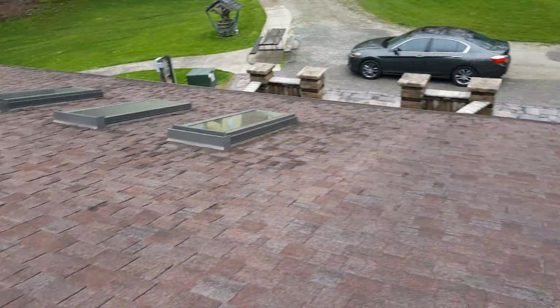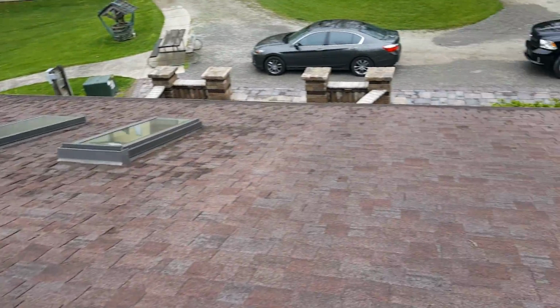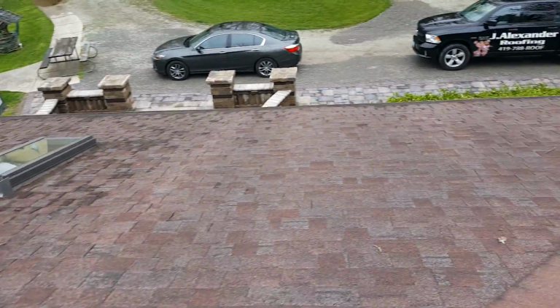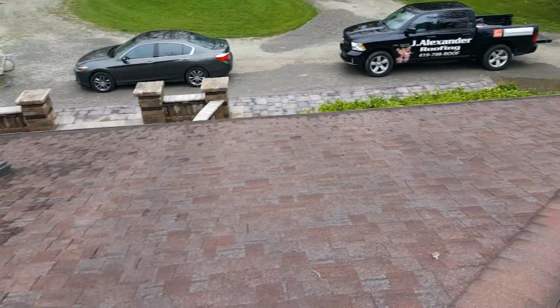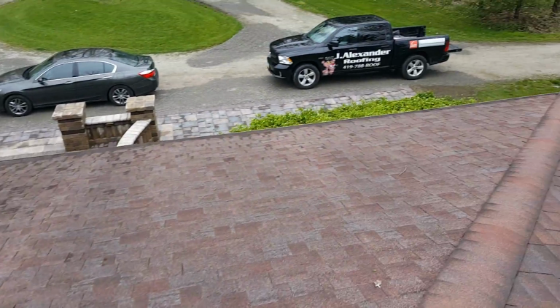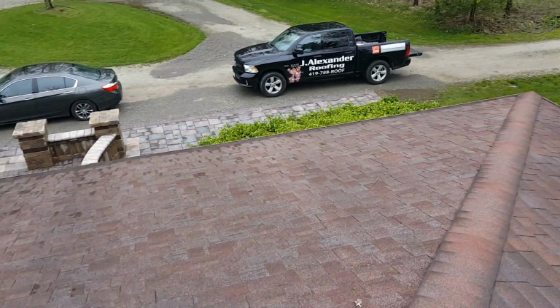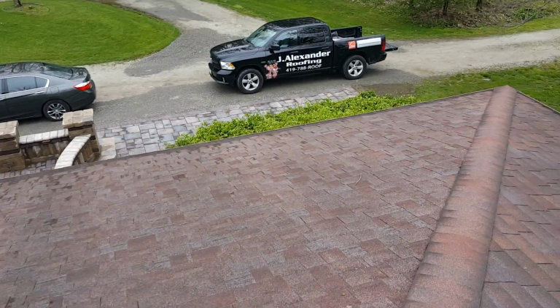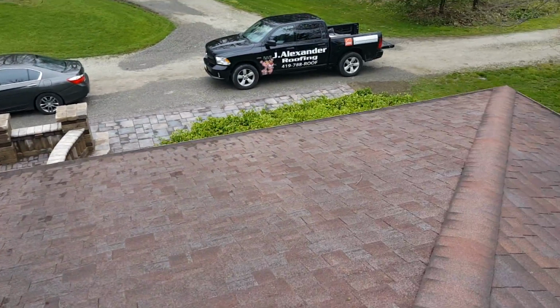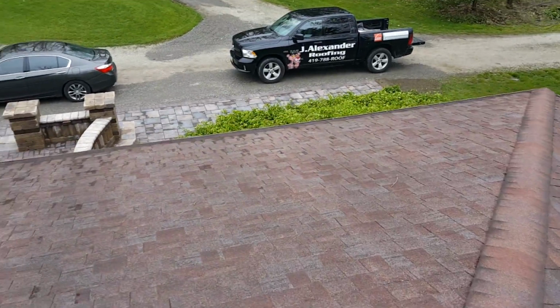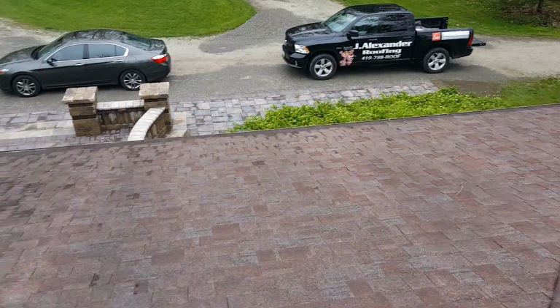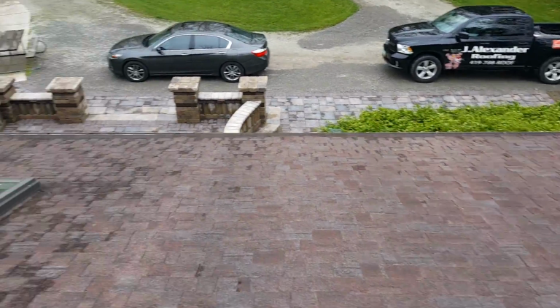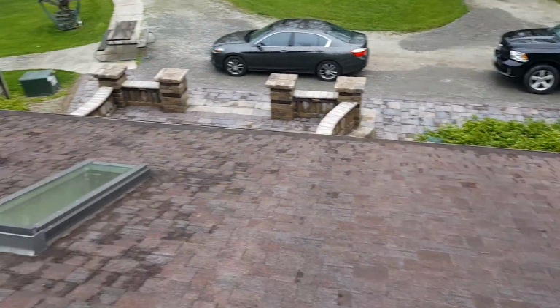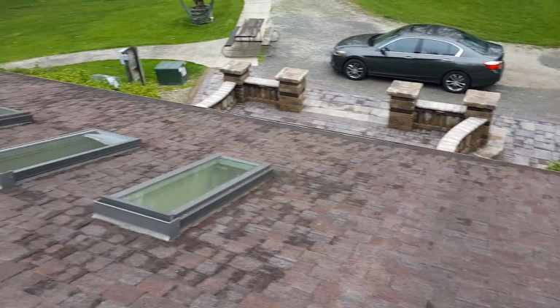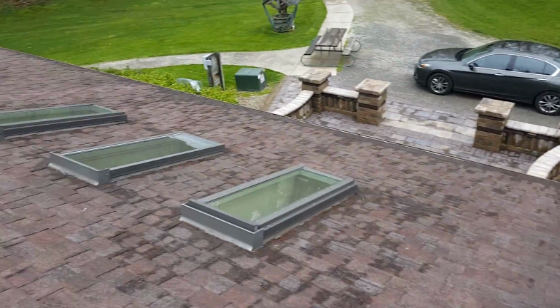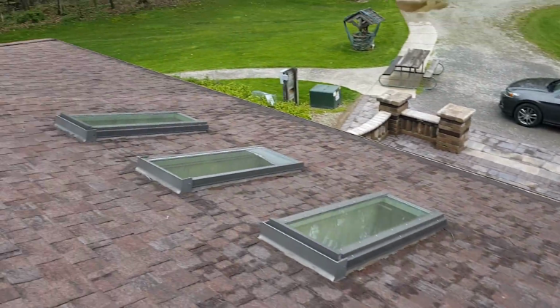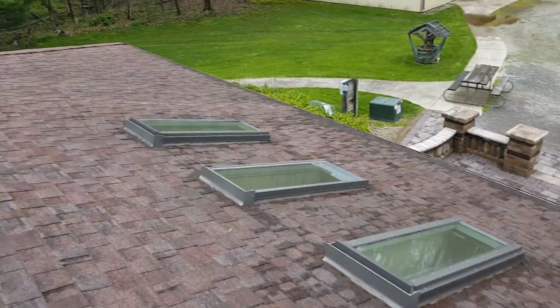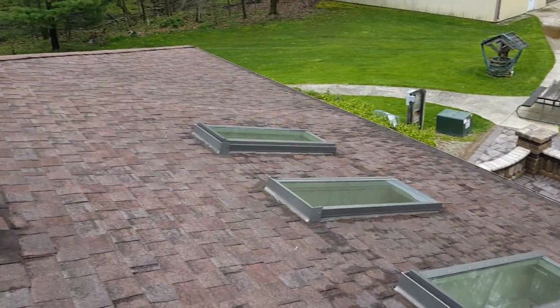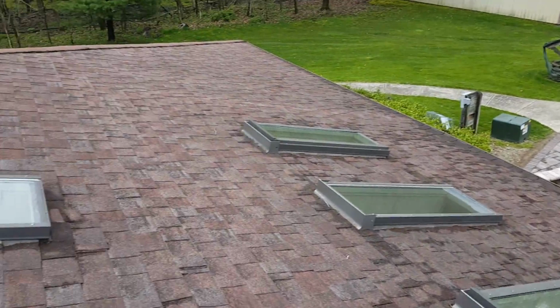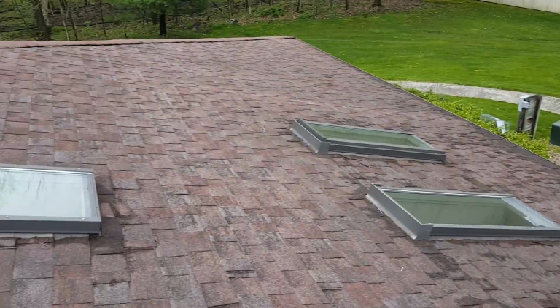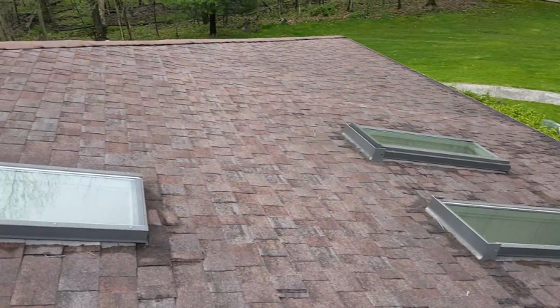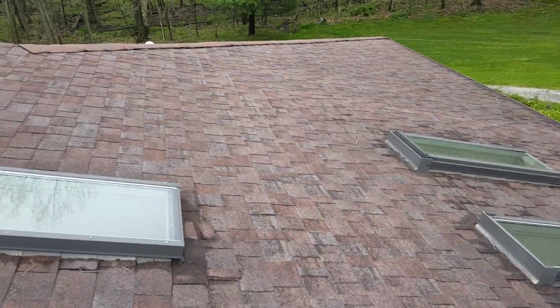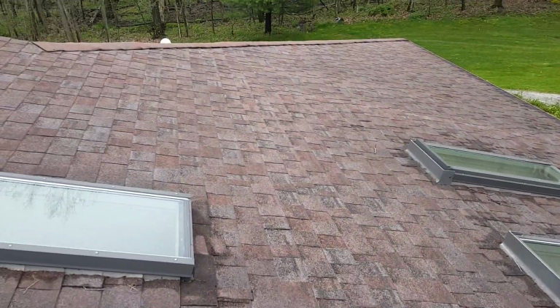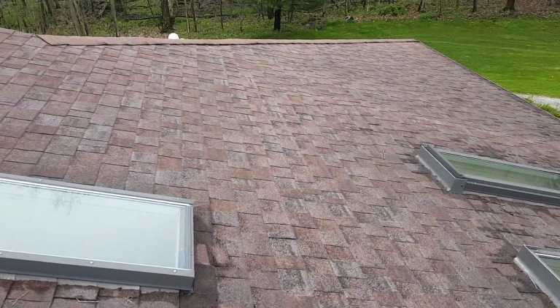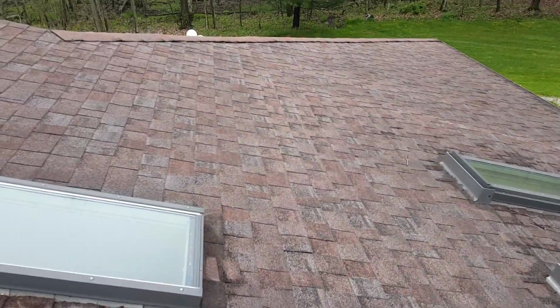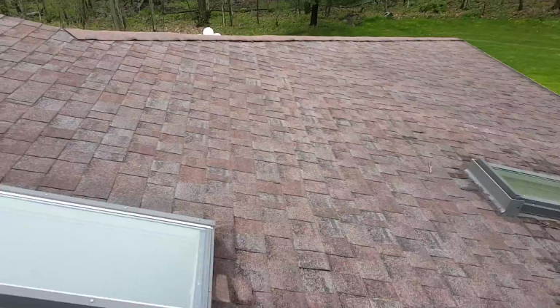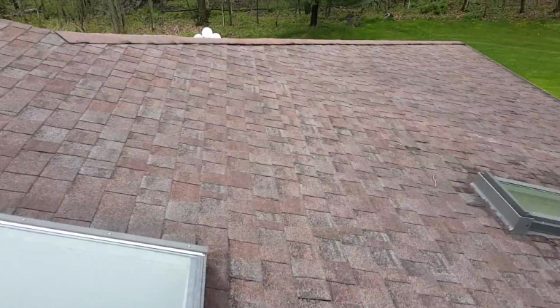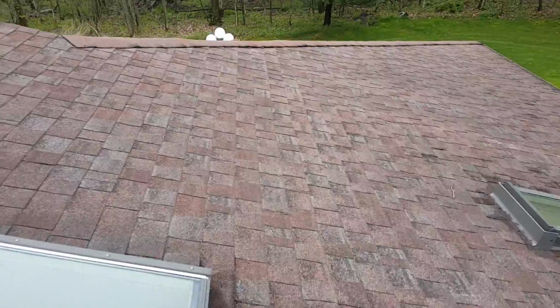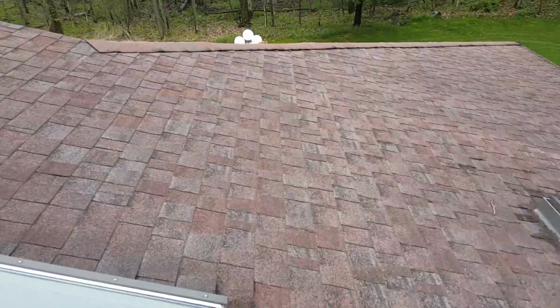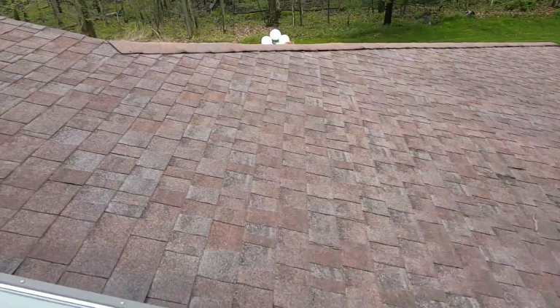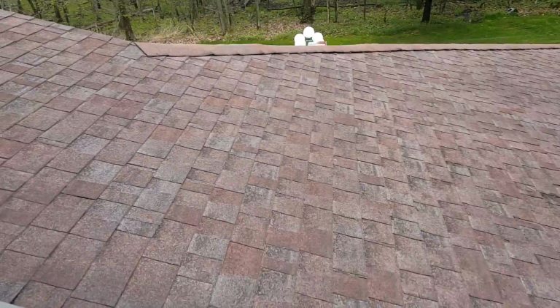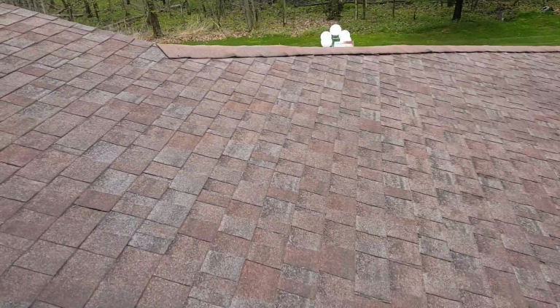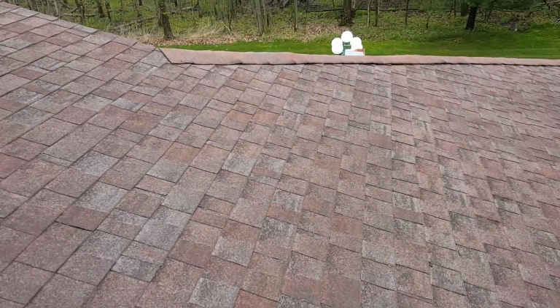Once again, Joe from J. Alexander Roofing performing a video inspection at Township Road 251, Finley, Ohio.